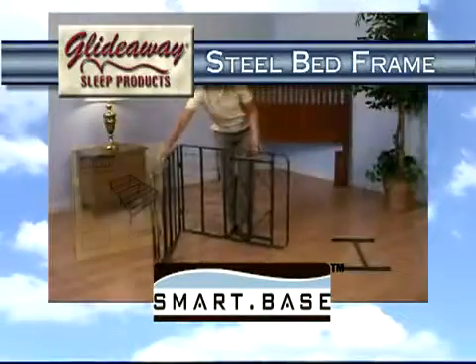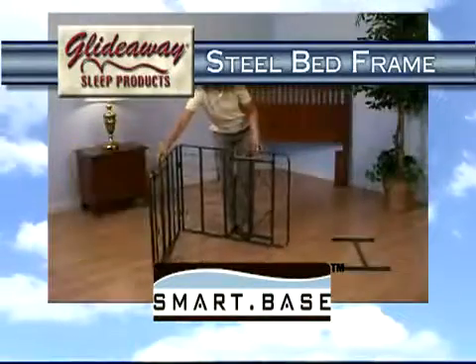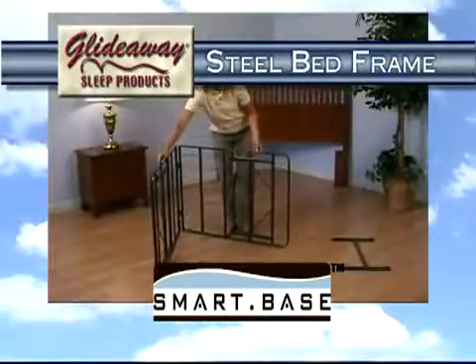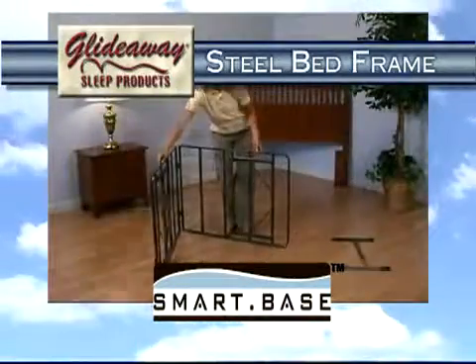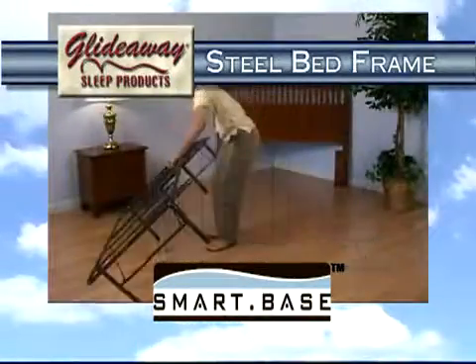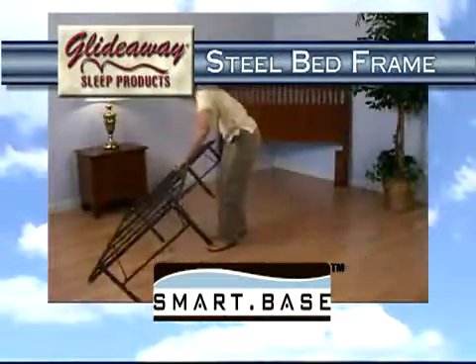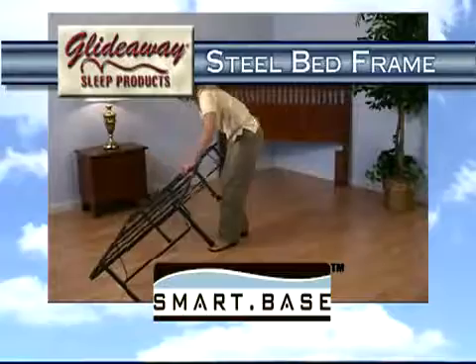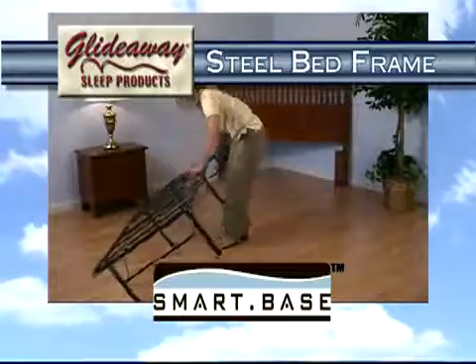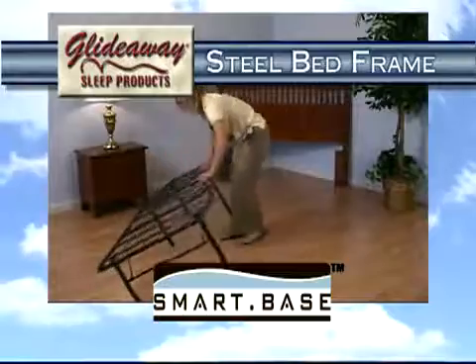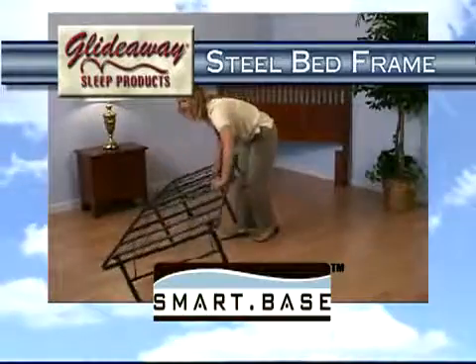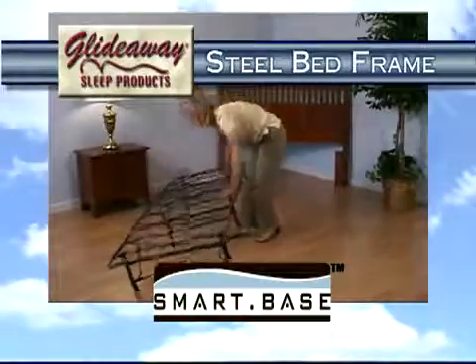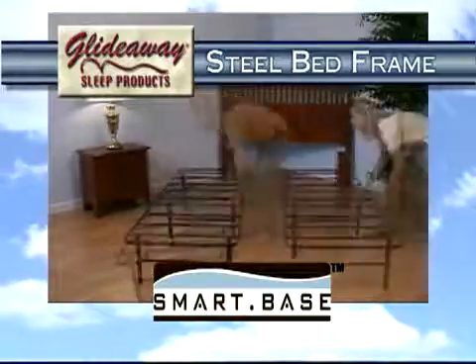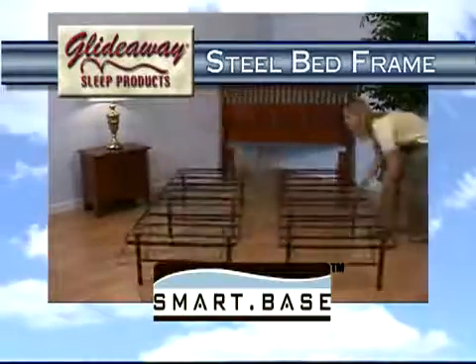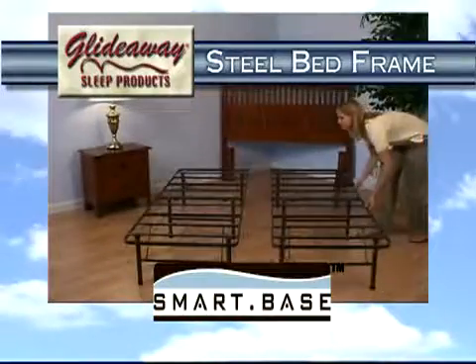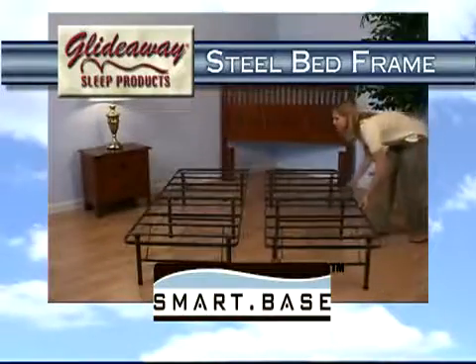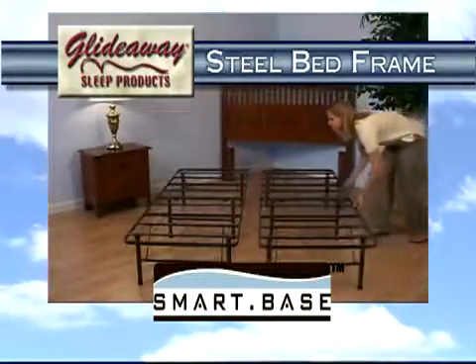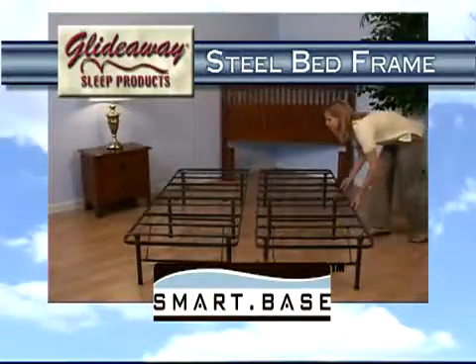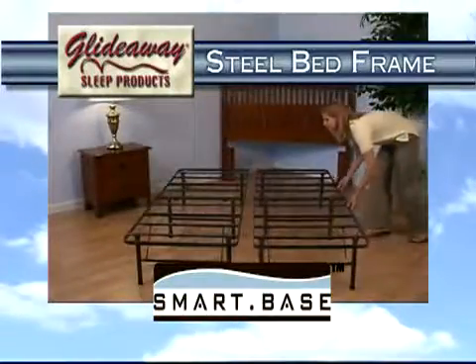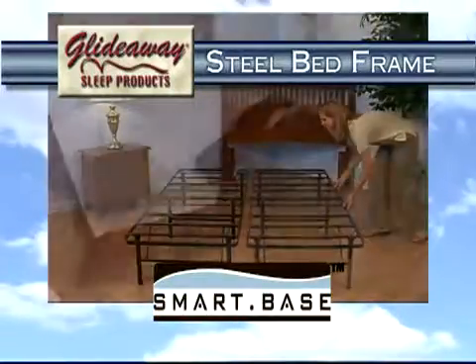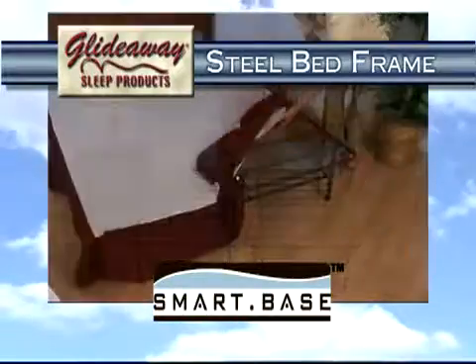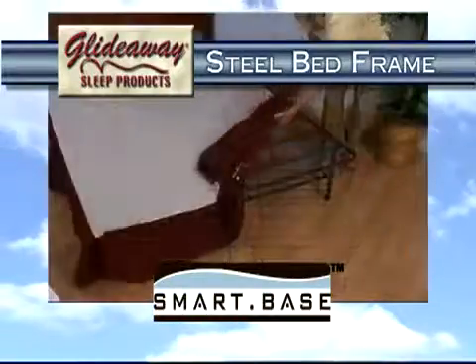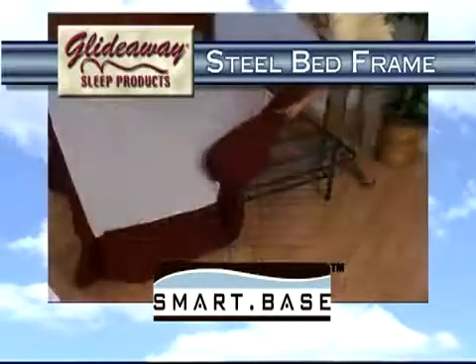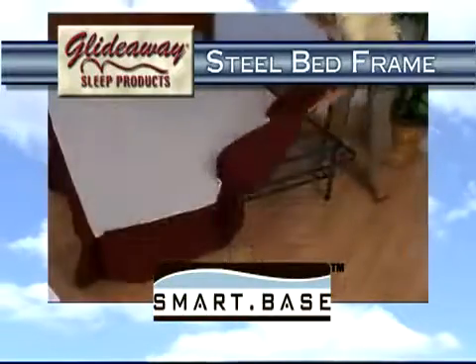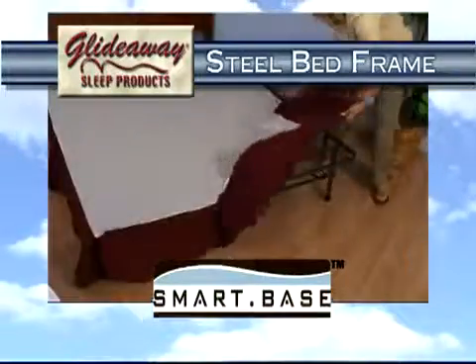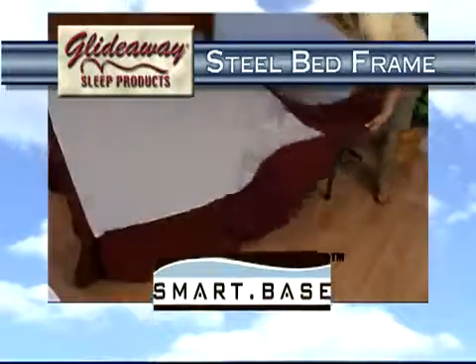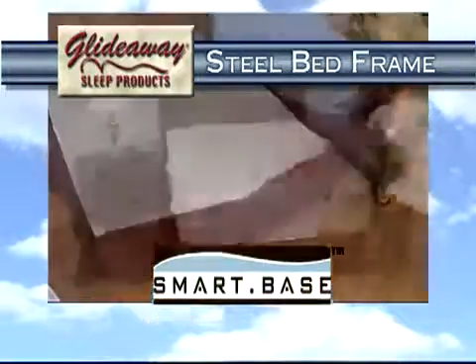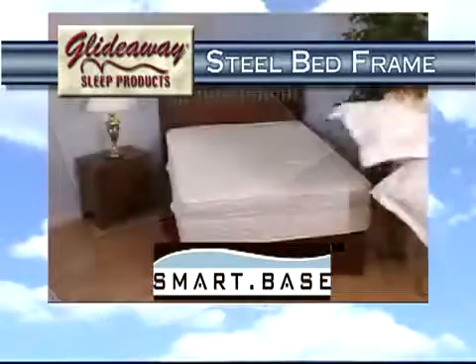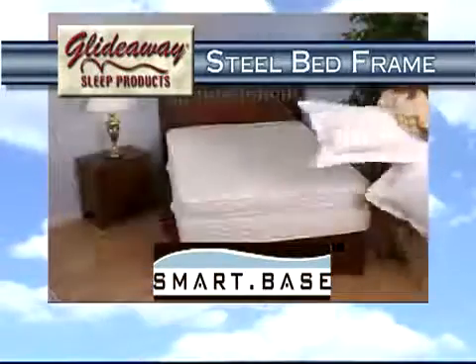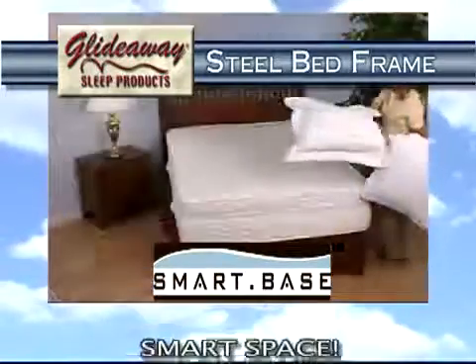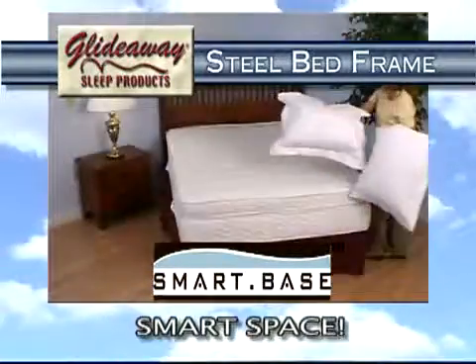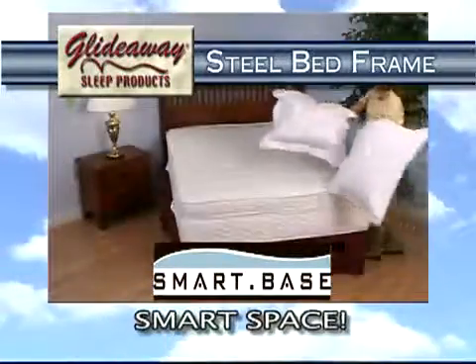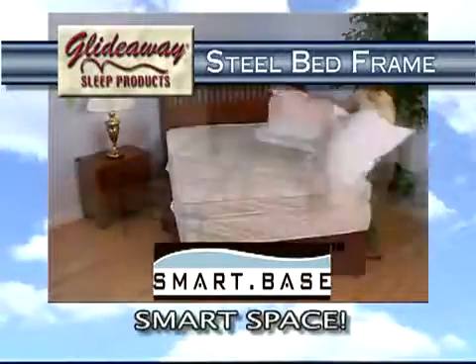The SmartBase is the perfect answer to a more organized lifestyle. SmartBase, SmartSpace.